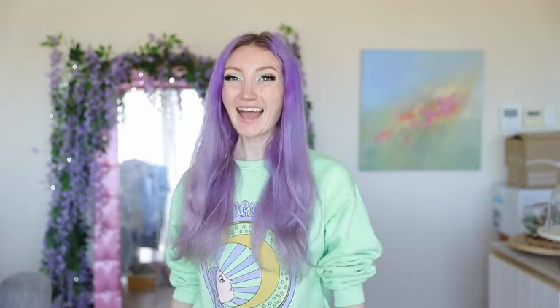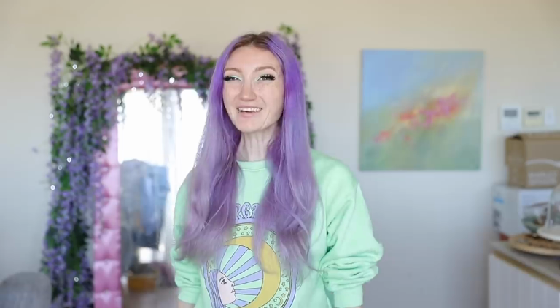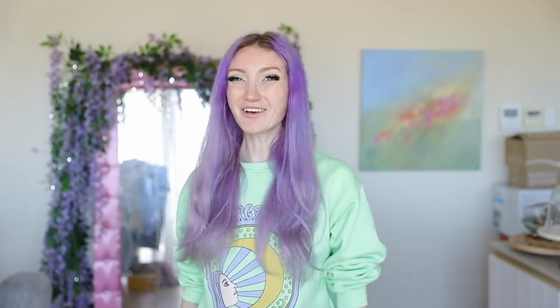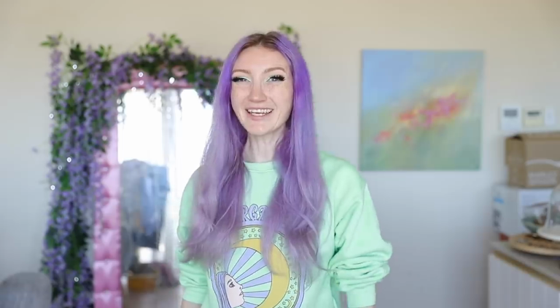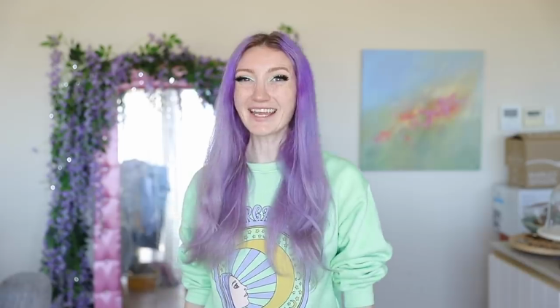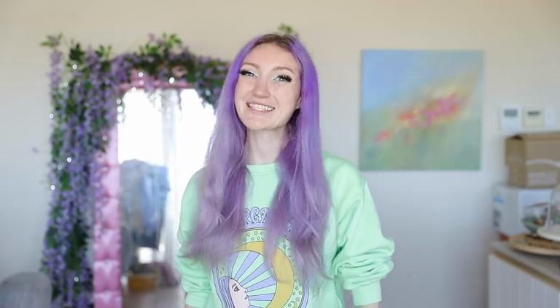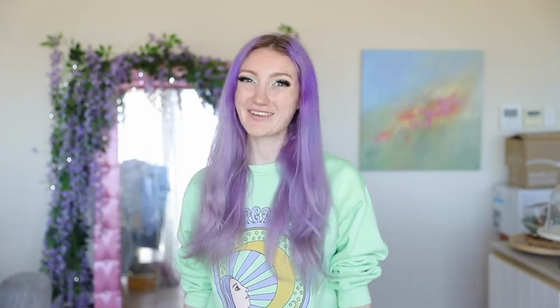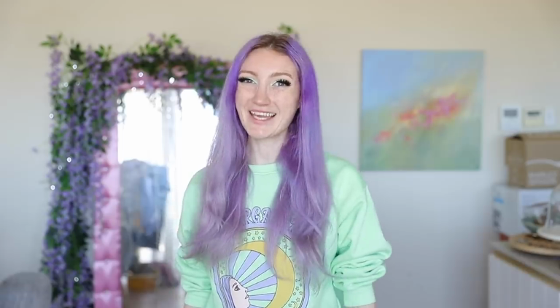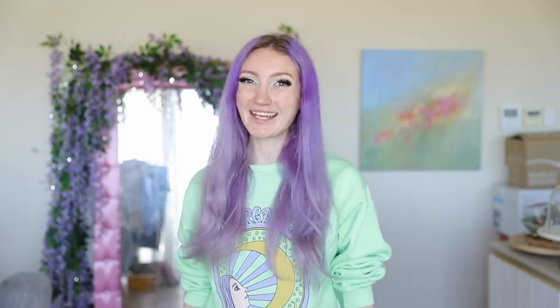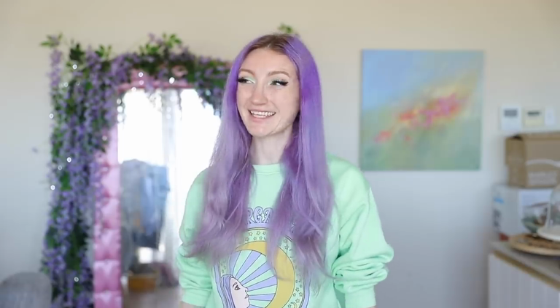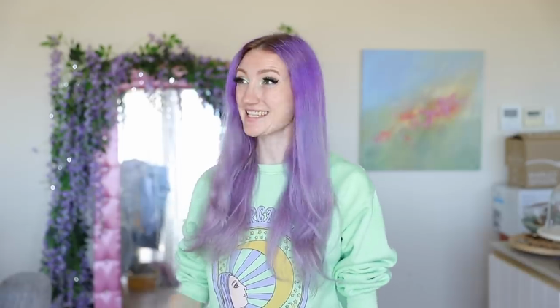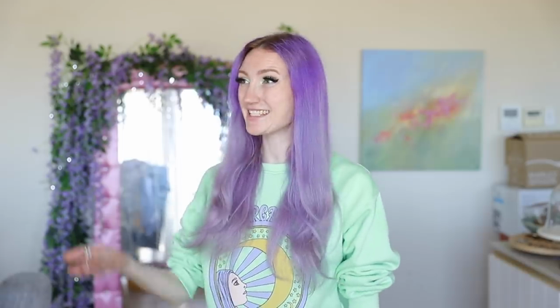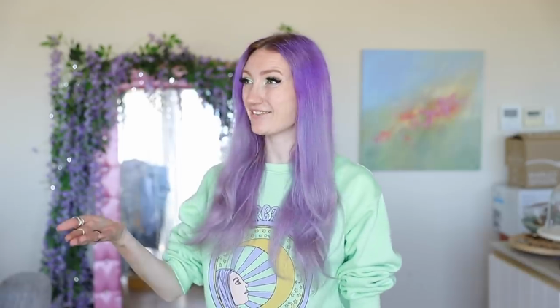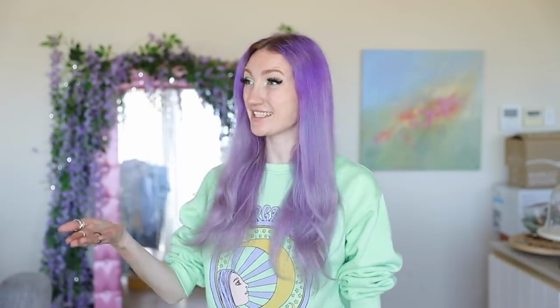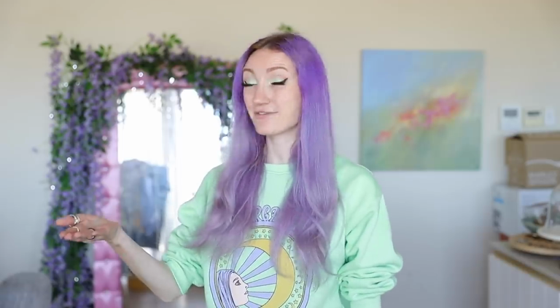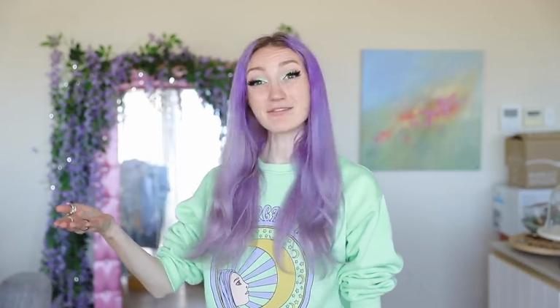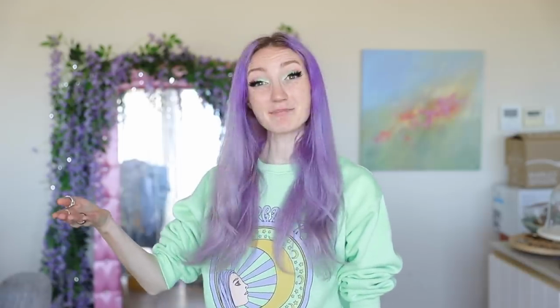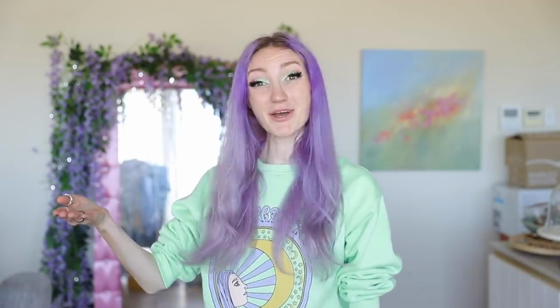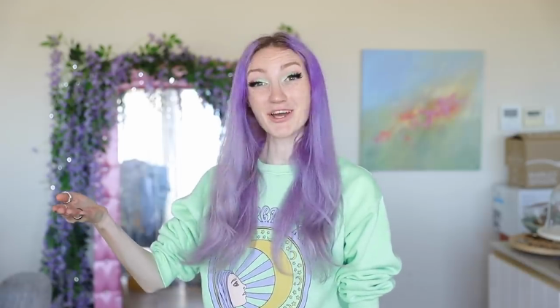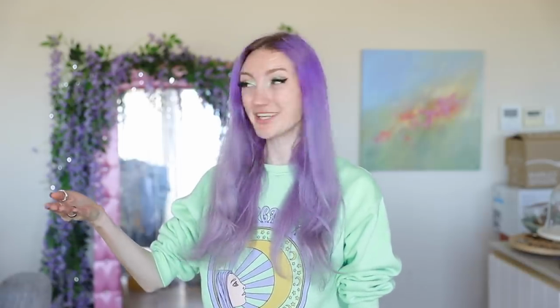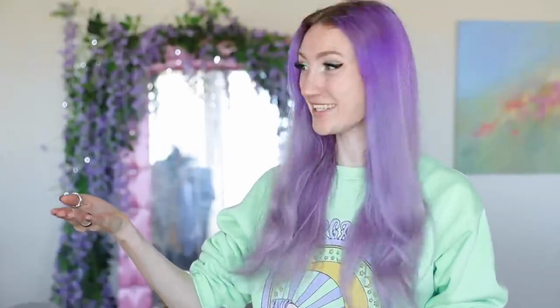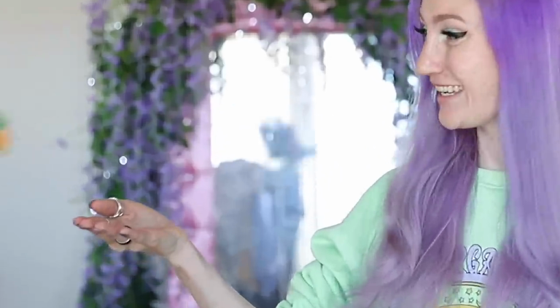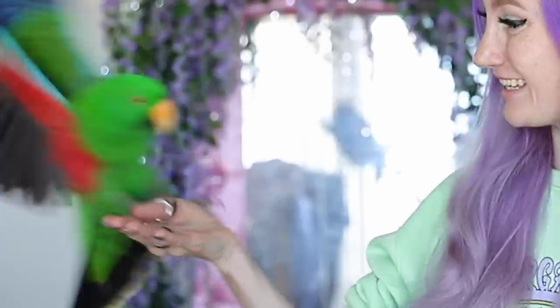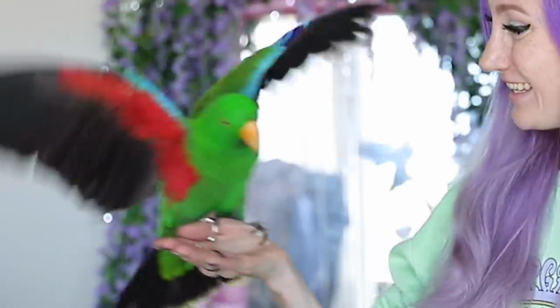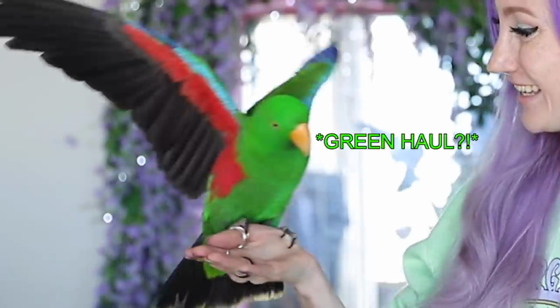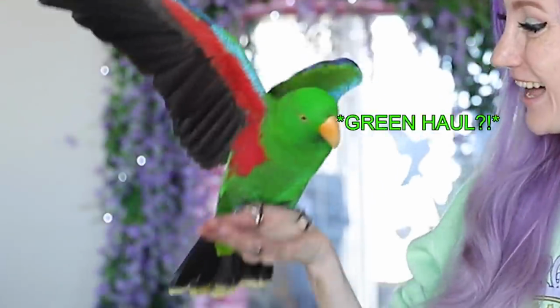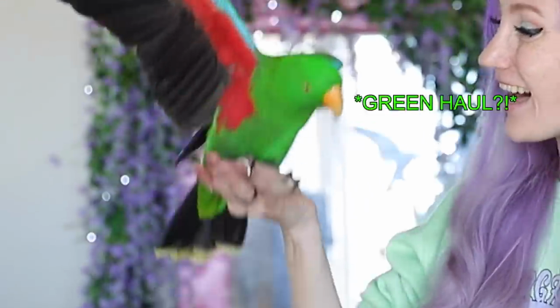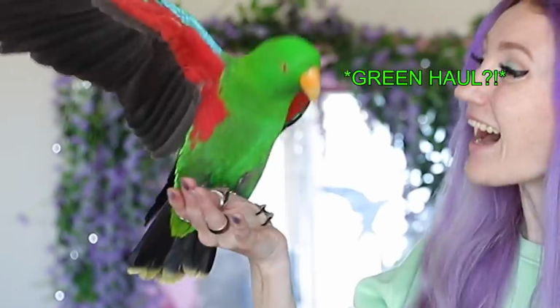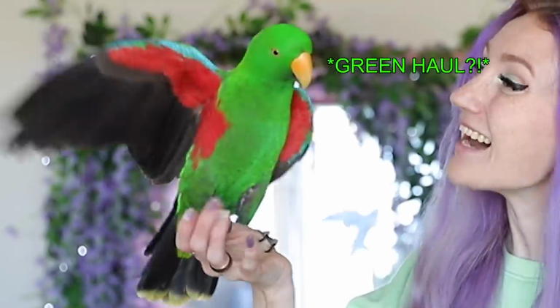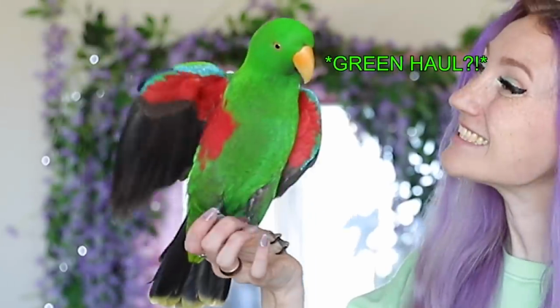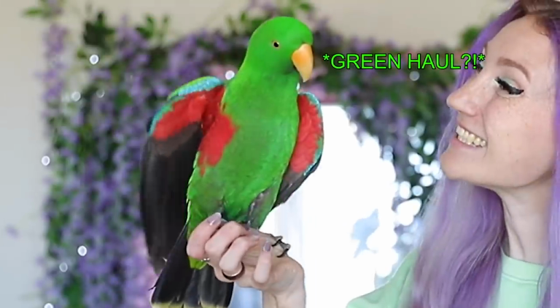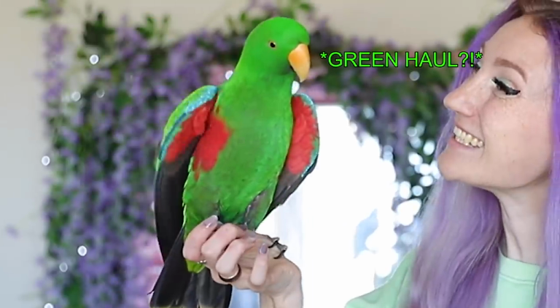Hey everyone, it's me, Alex, and everyone's favourite bird... Archie!